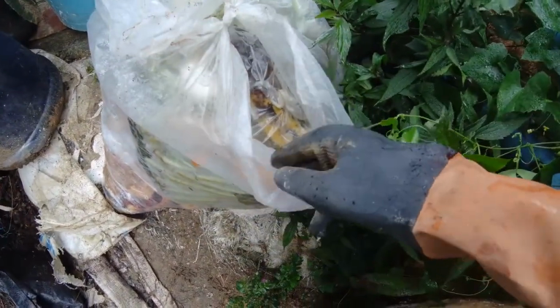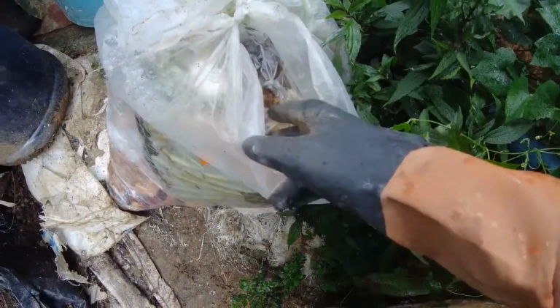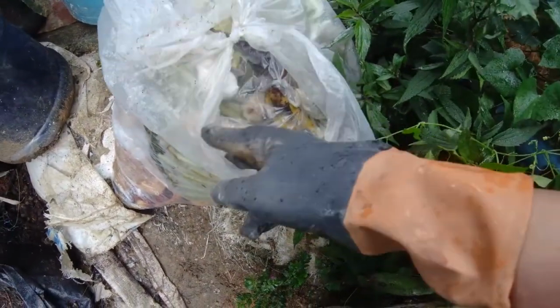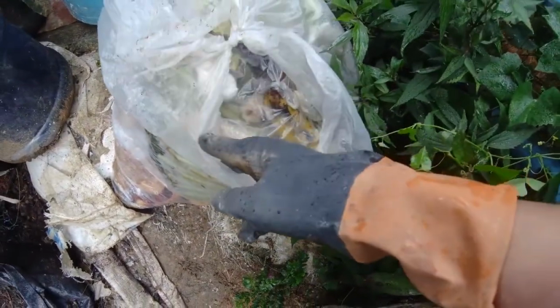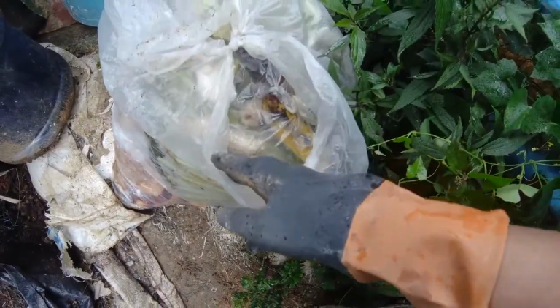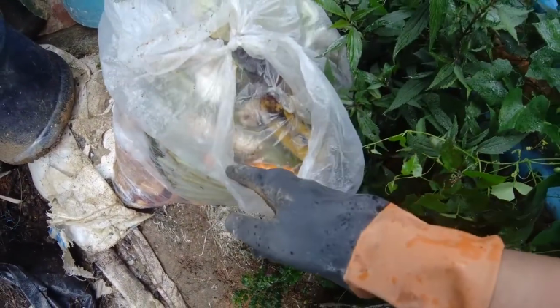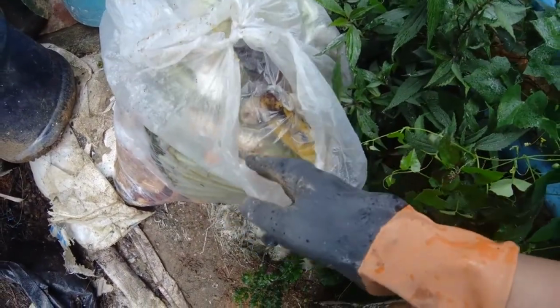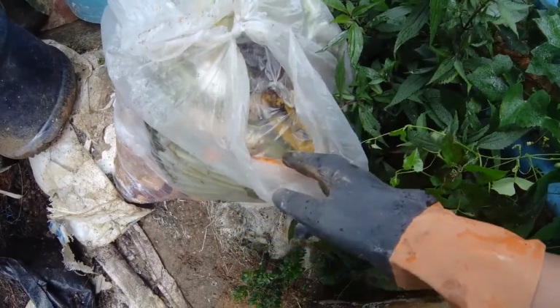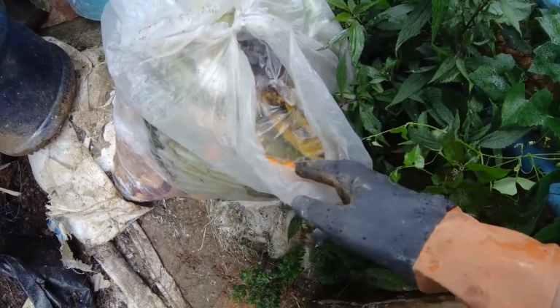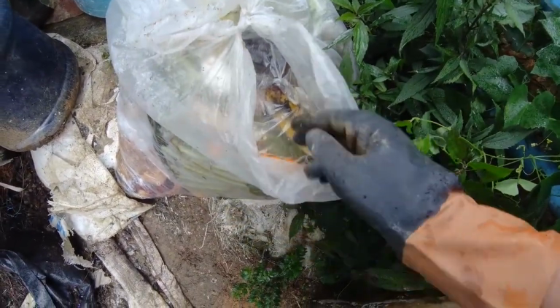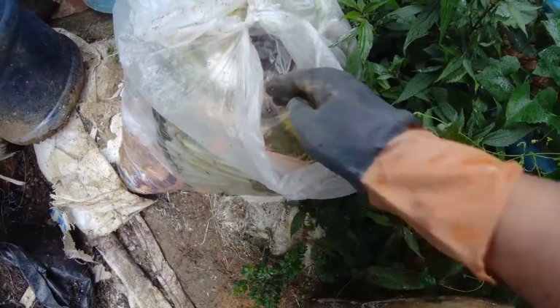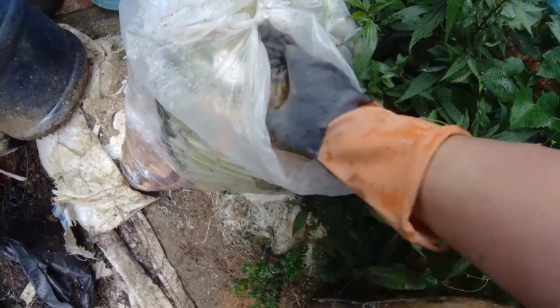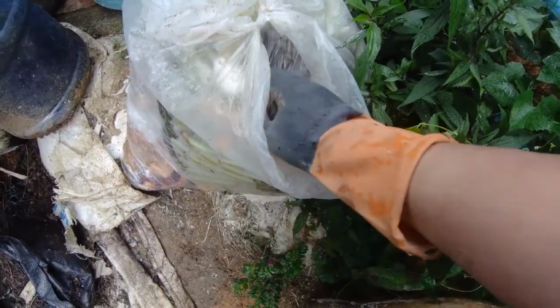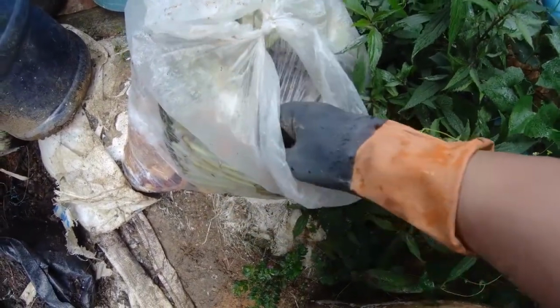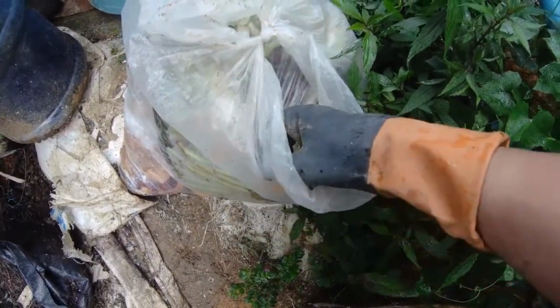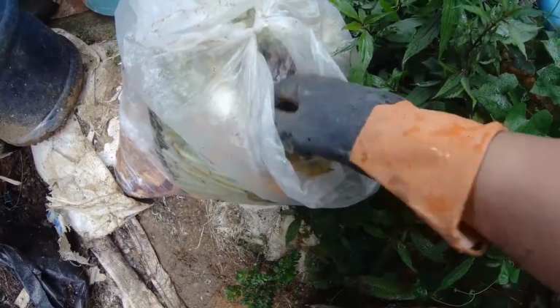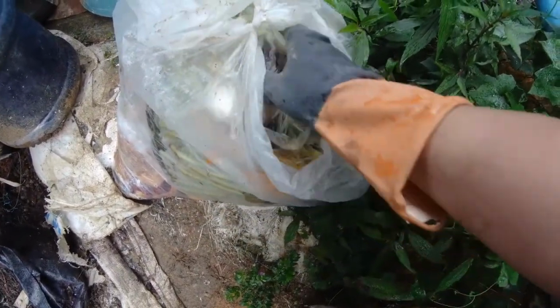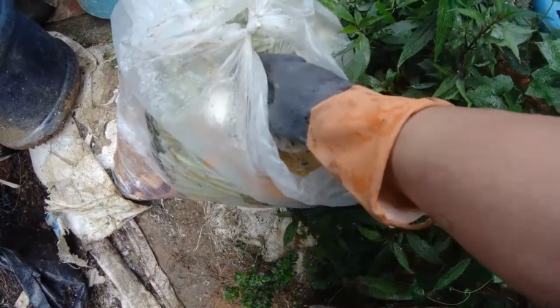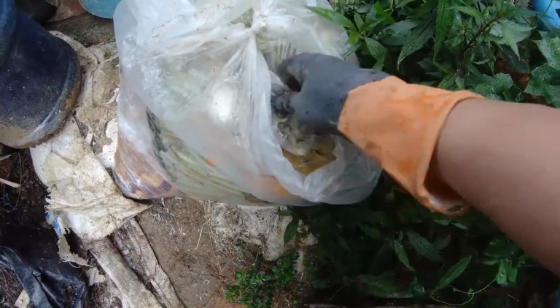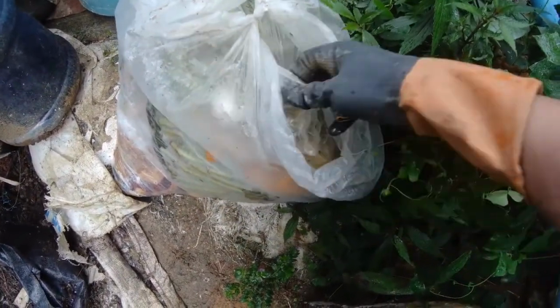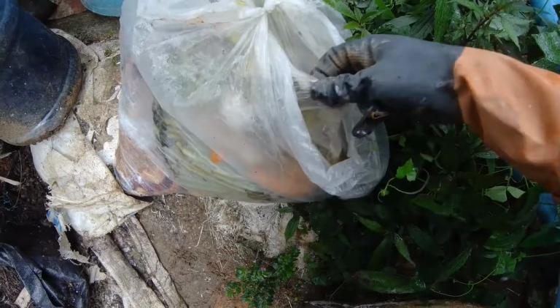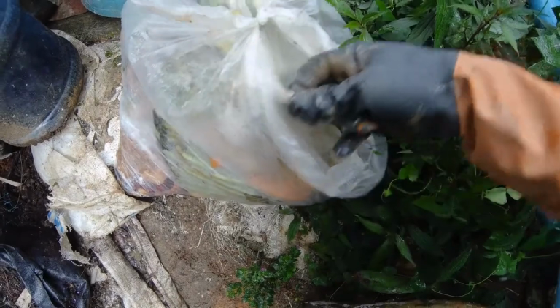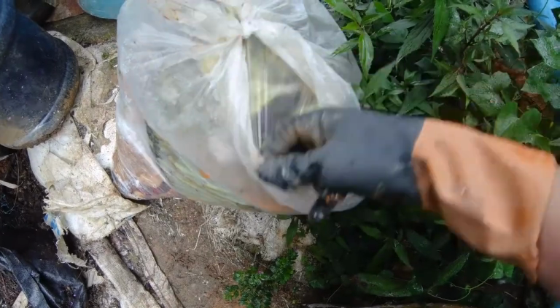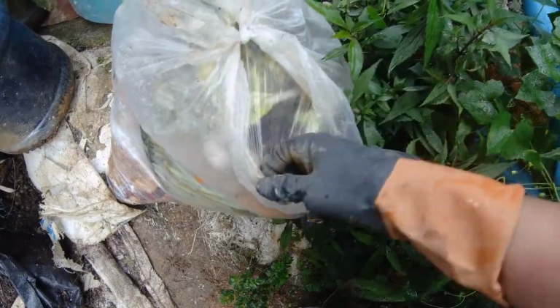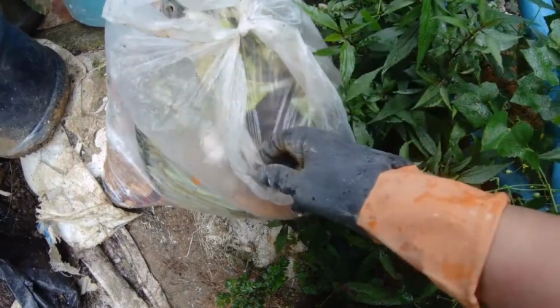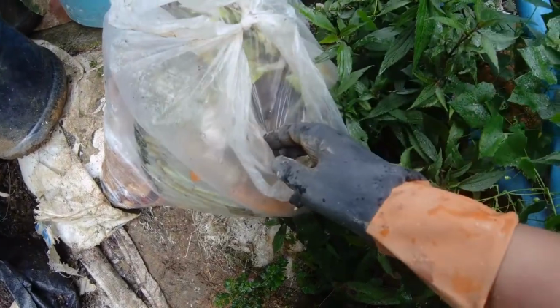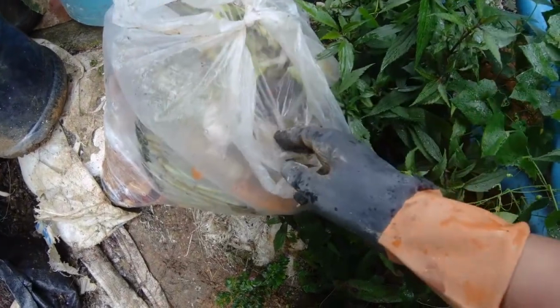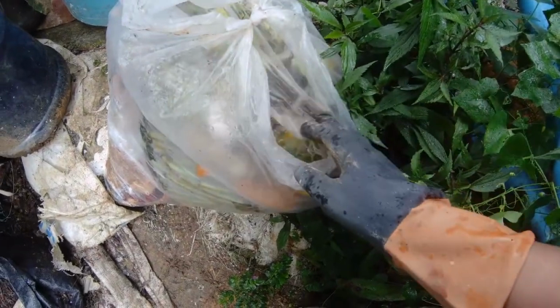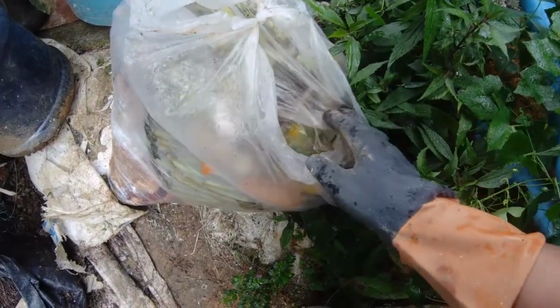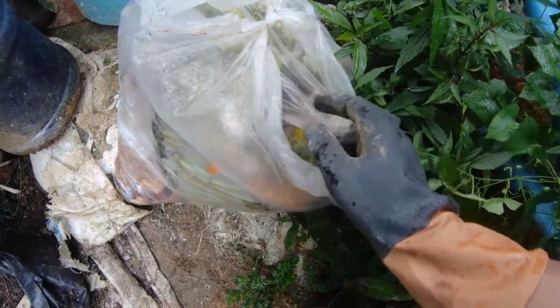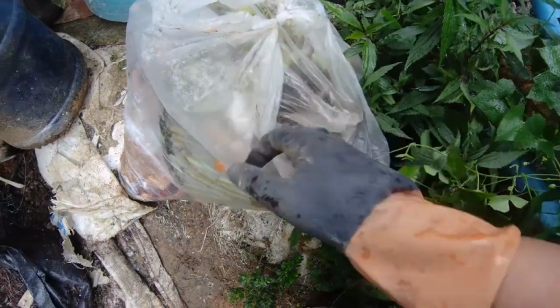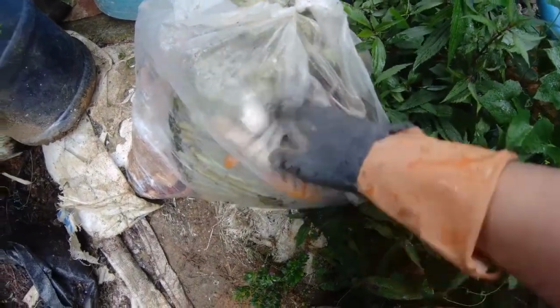This new composter is now ready to receive compostable materials. Our kitchen scraps, together with my parents' unsold vegetables and fruits from their store, comprise our compostable materials.